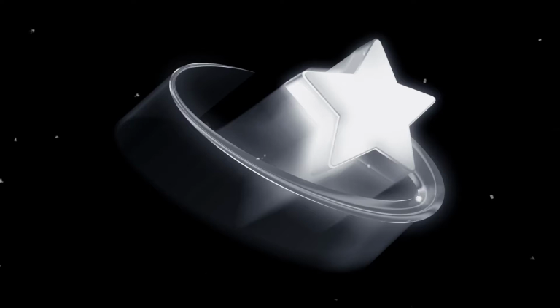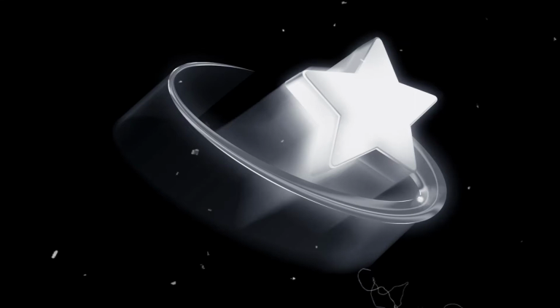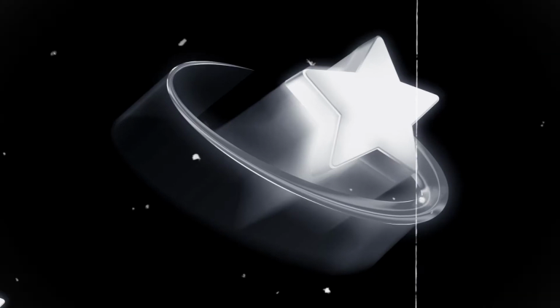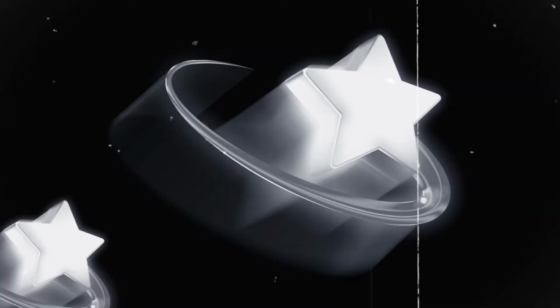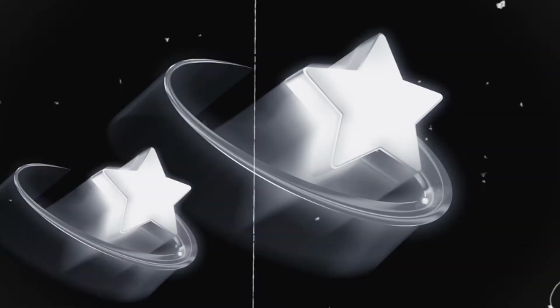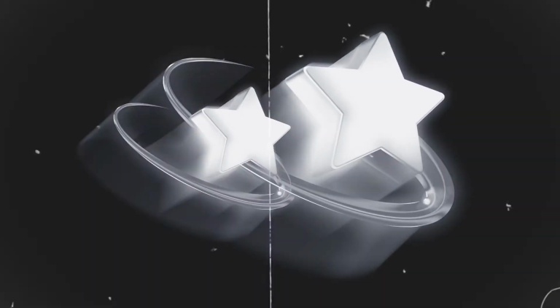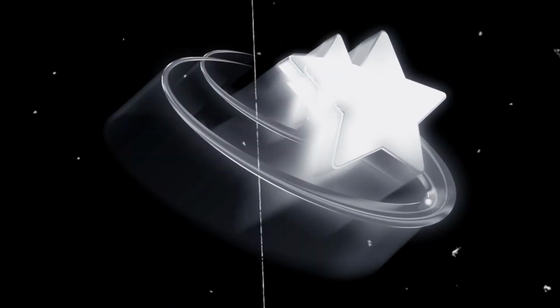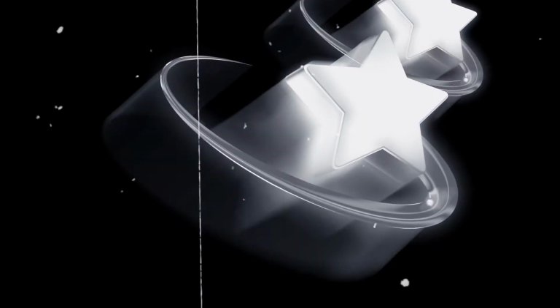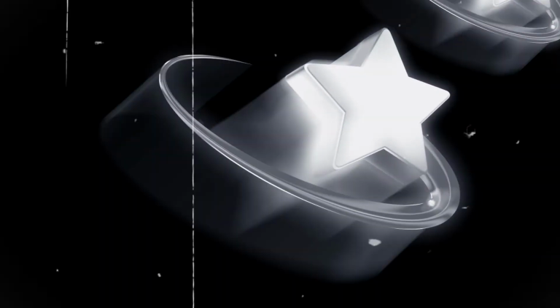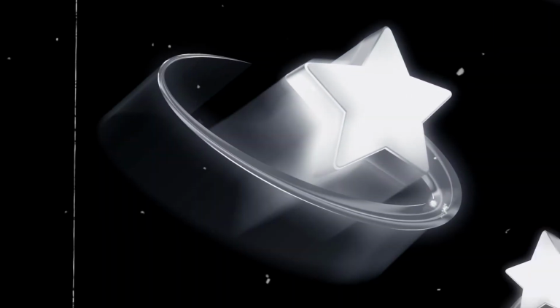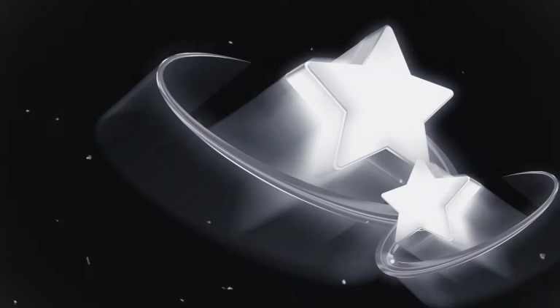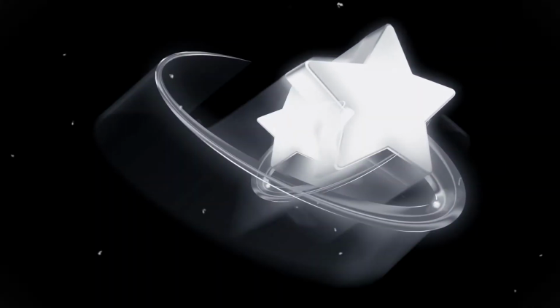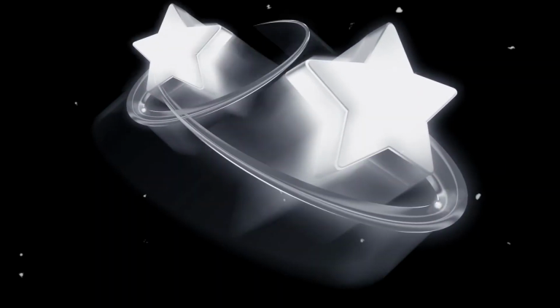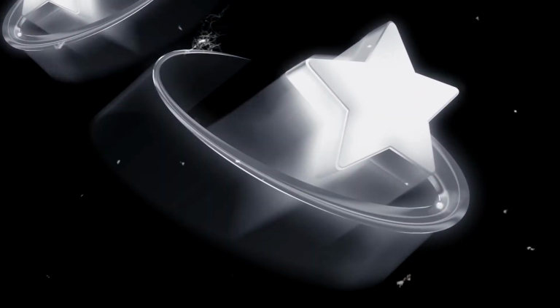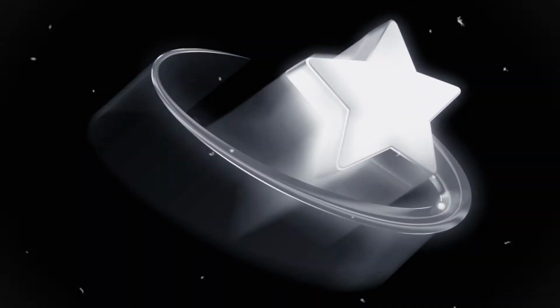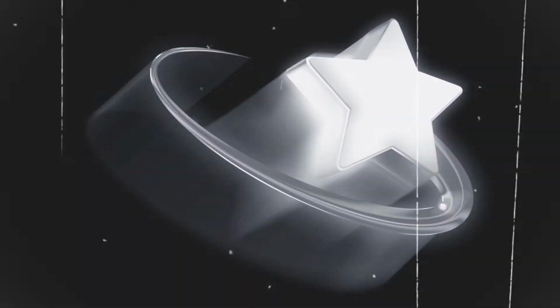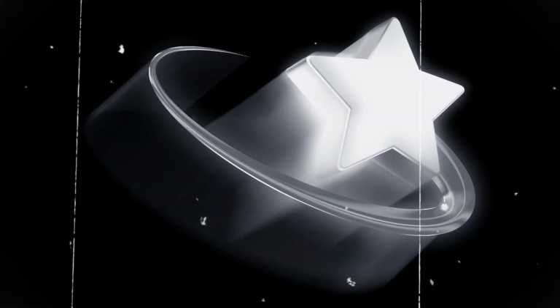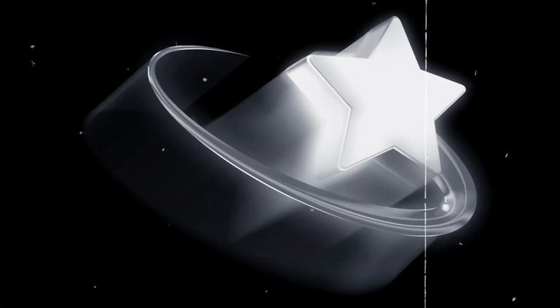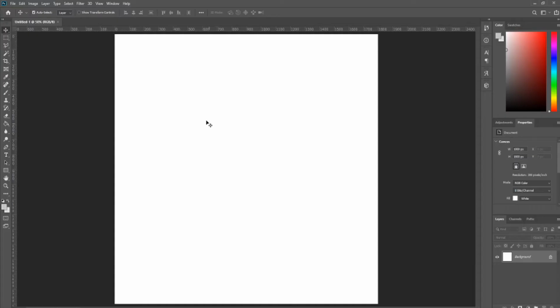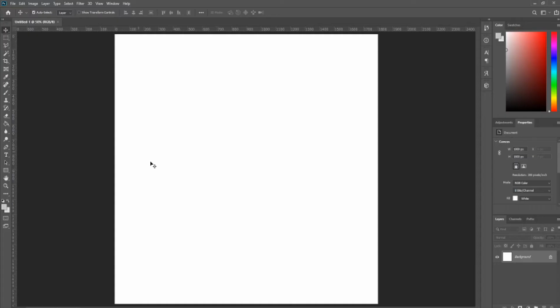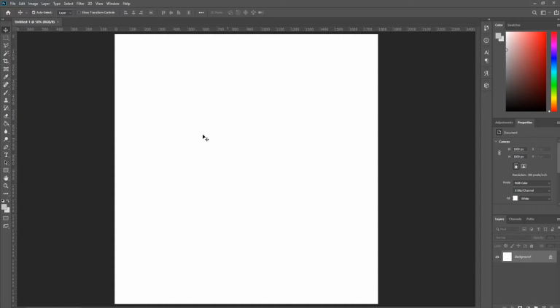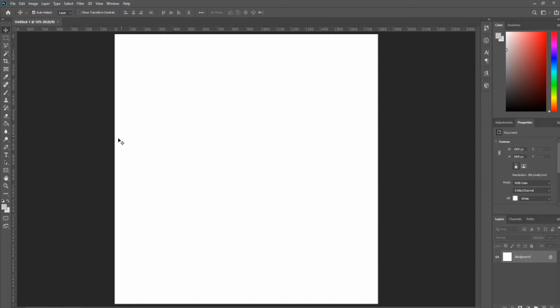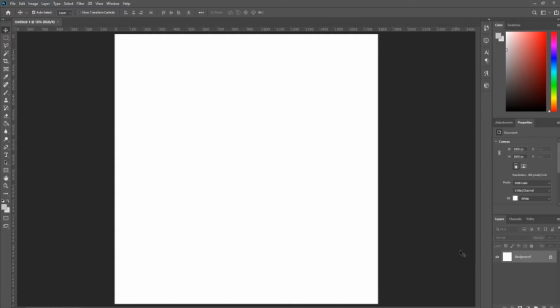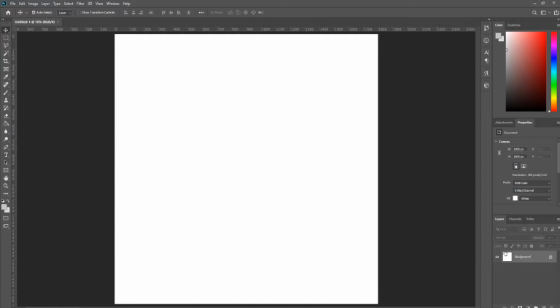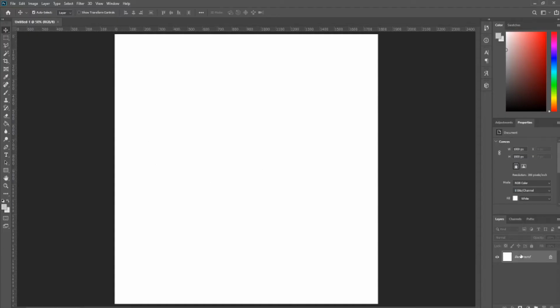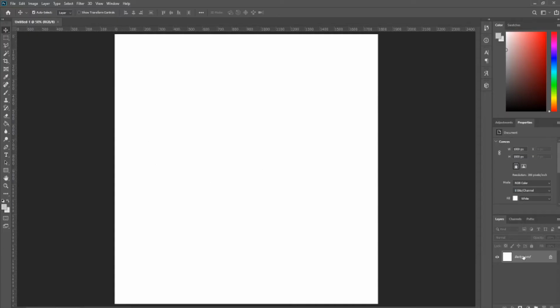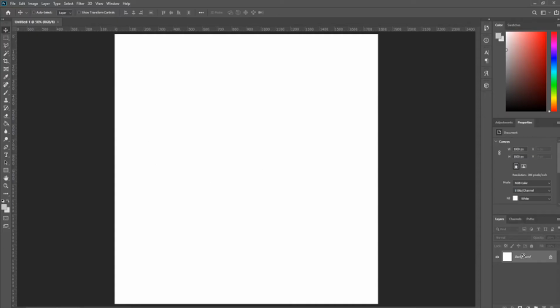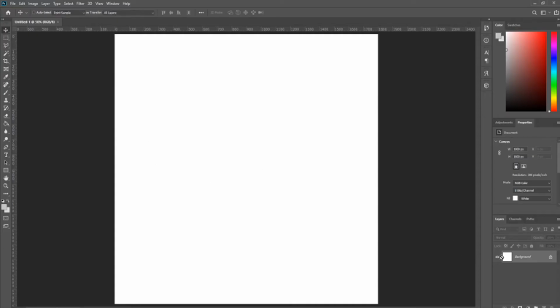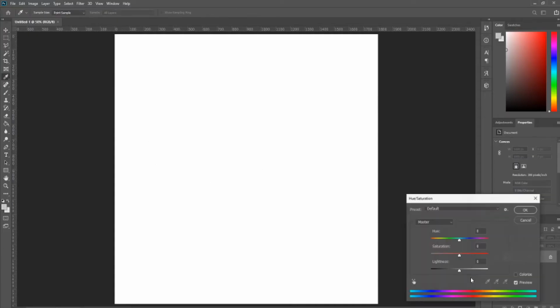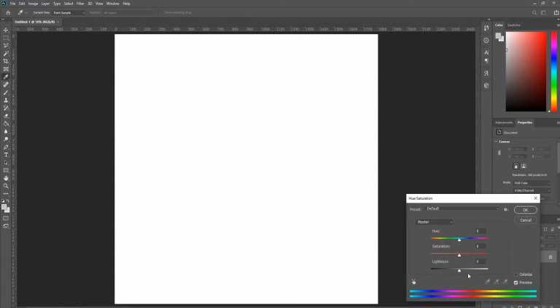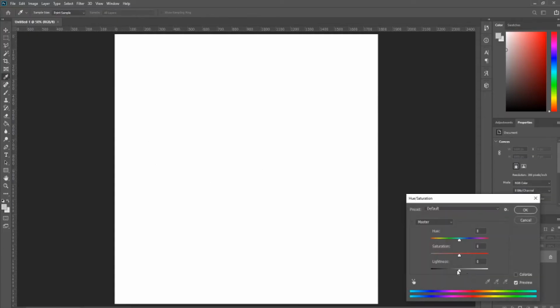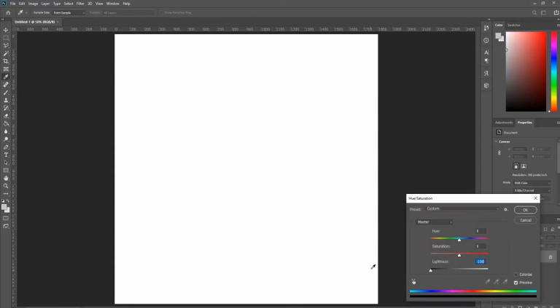Today we're going to remake more 3D cover artwork in Photoshop. Start with our background.